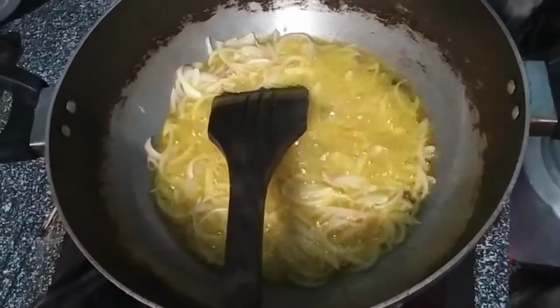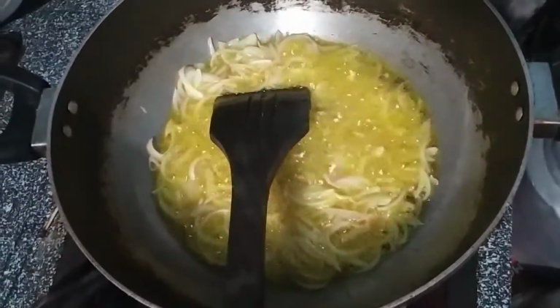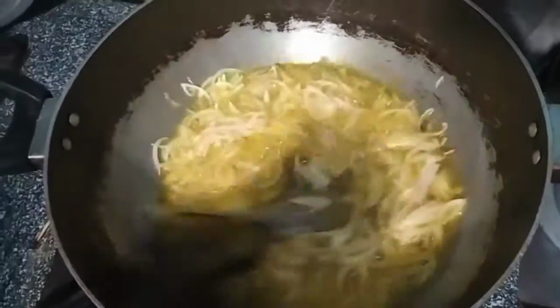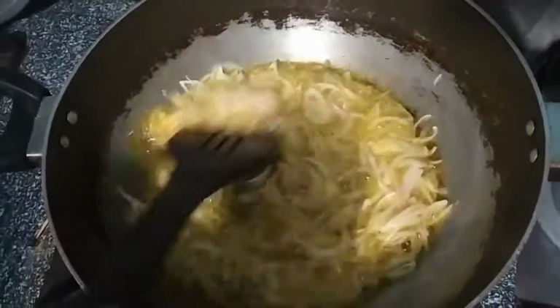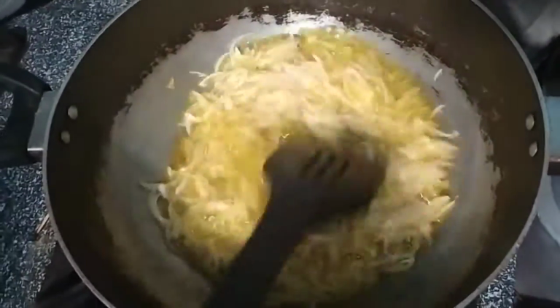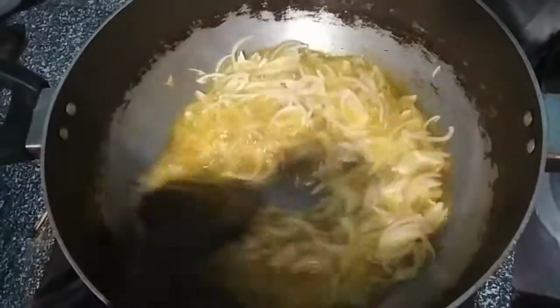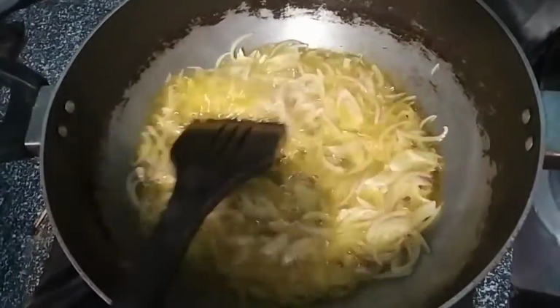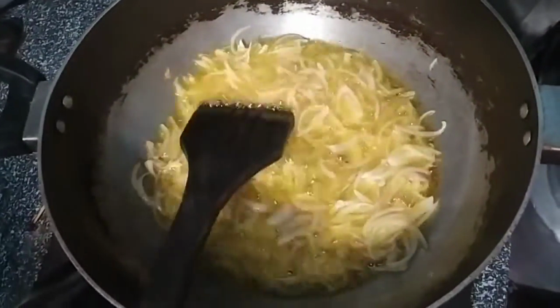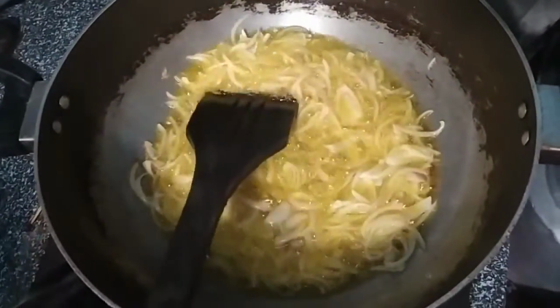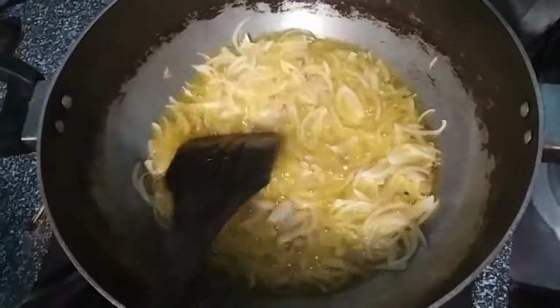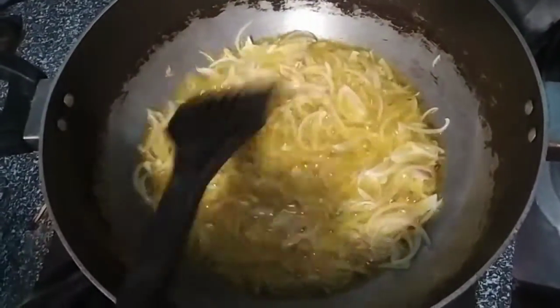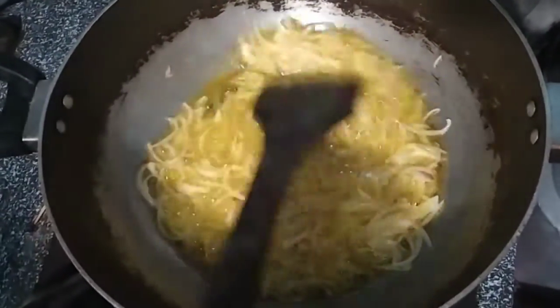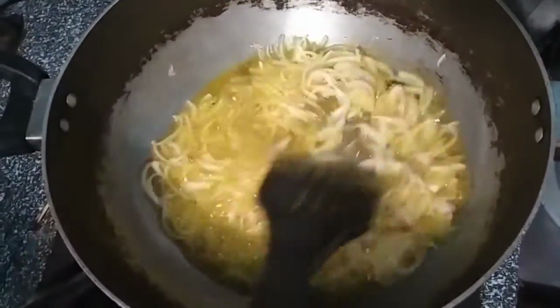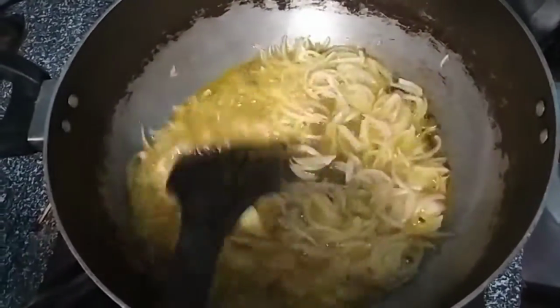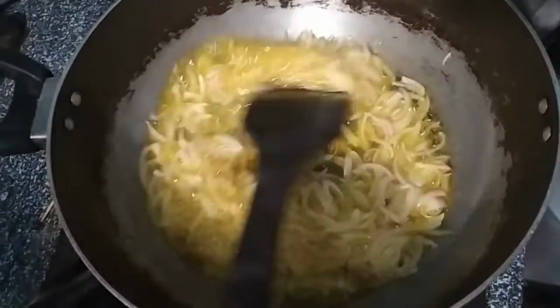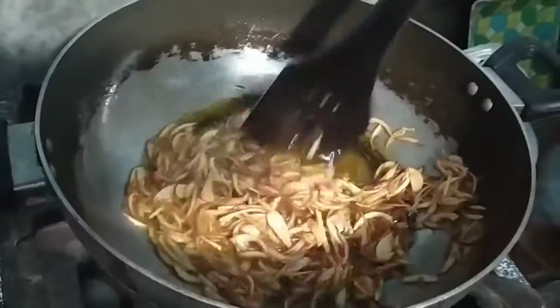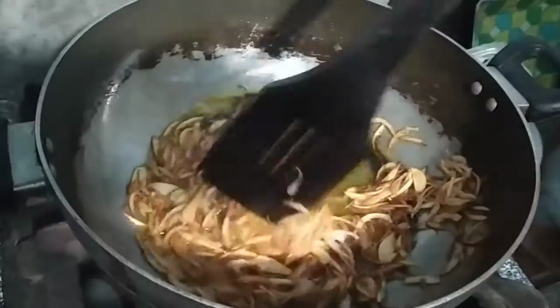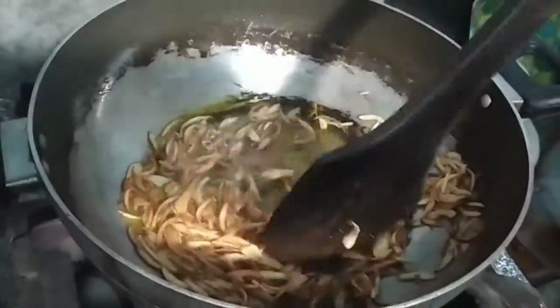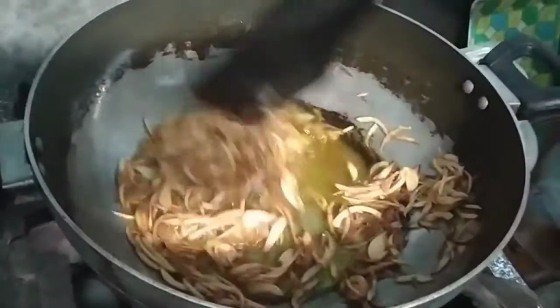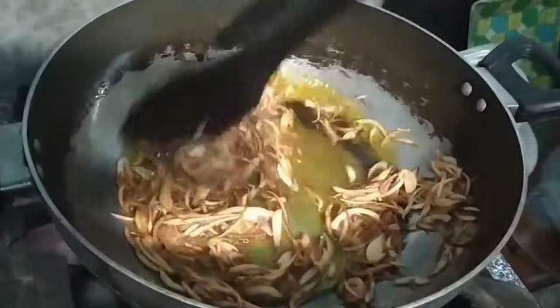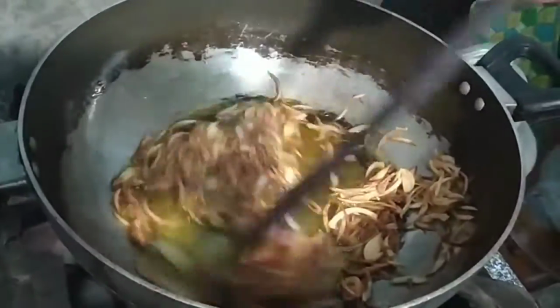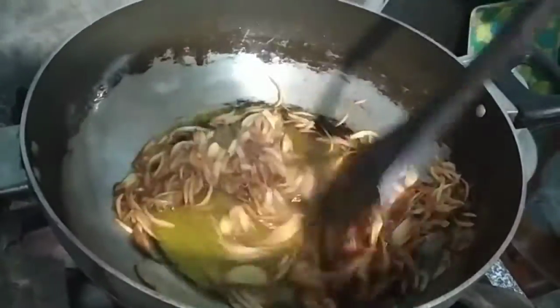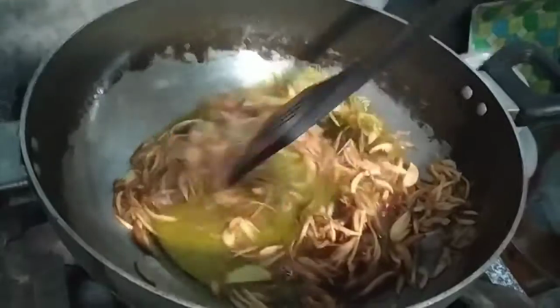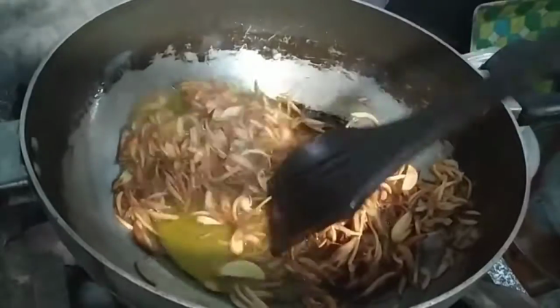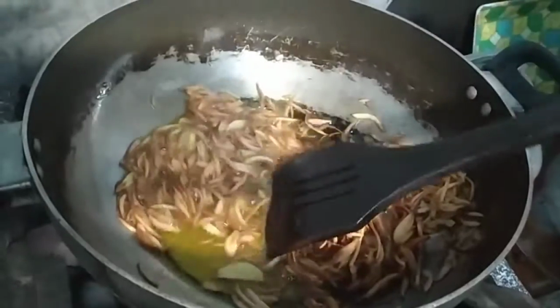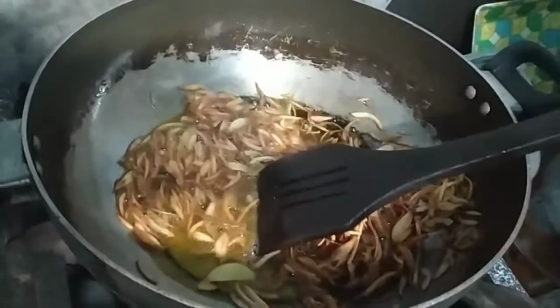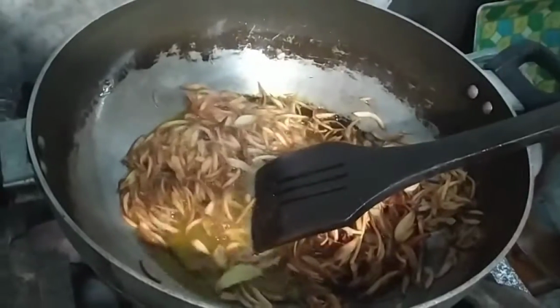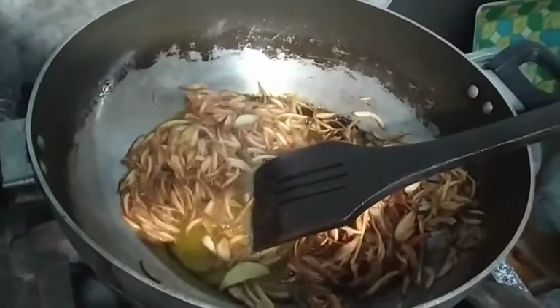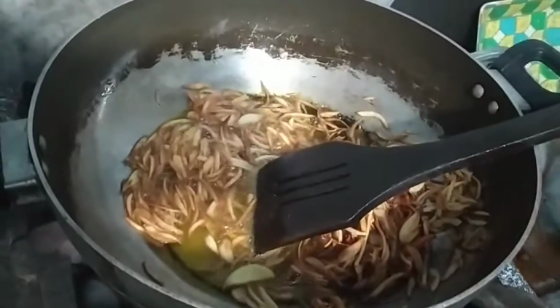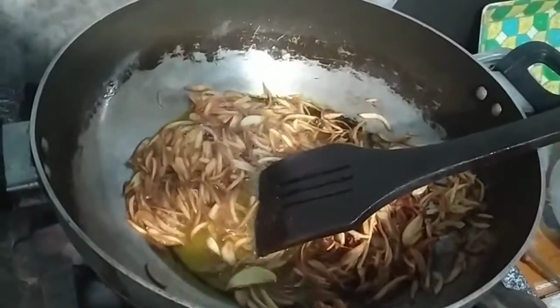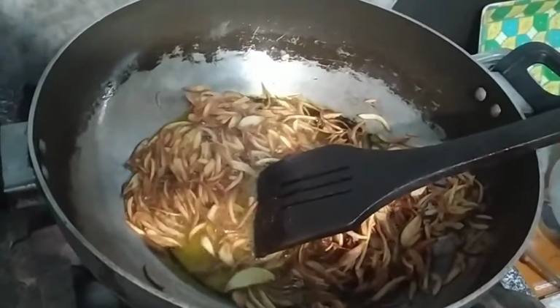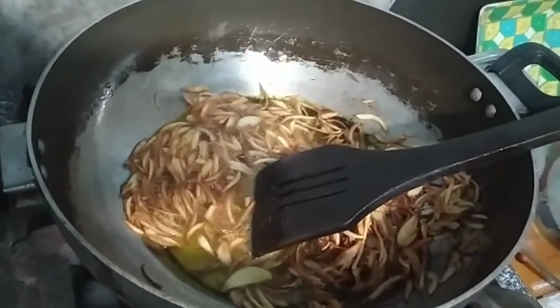2 minutes to fry it. We have browned it.